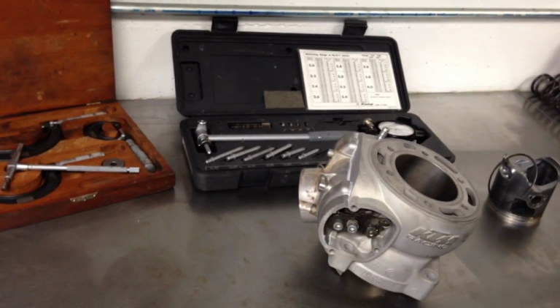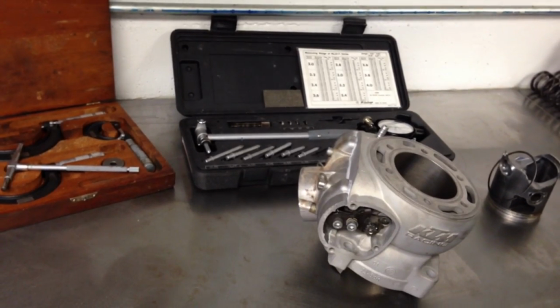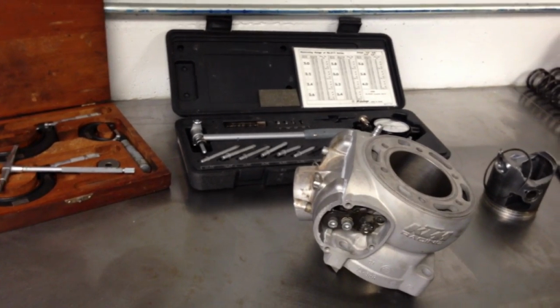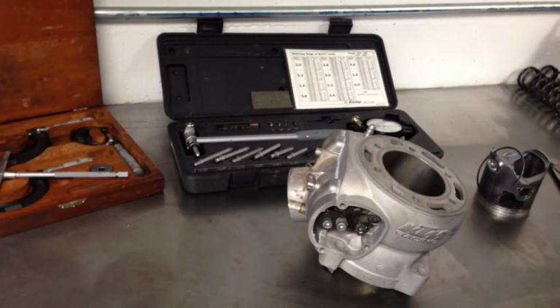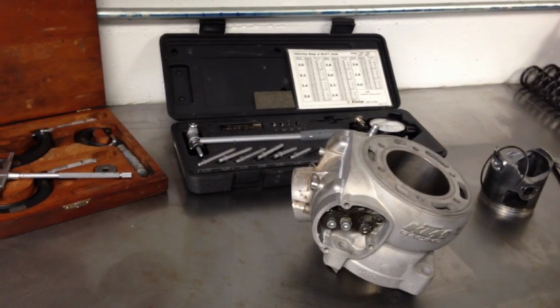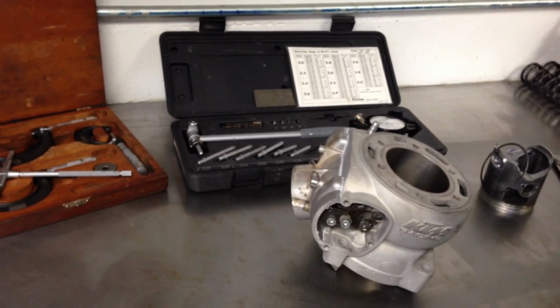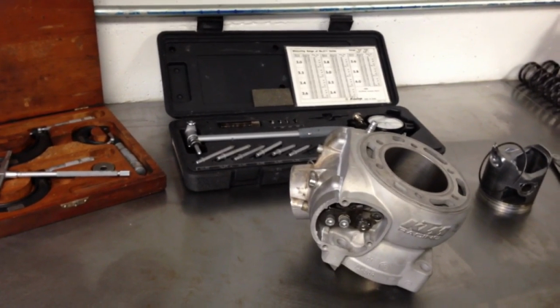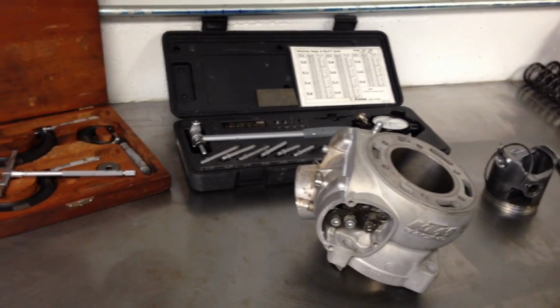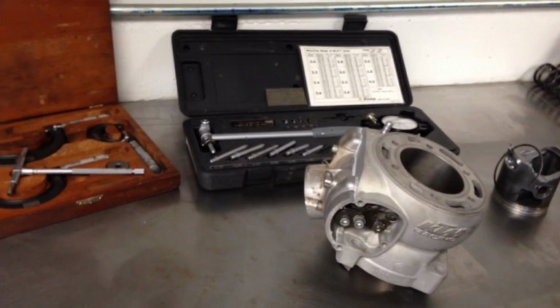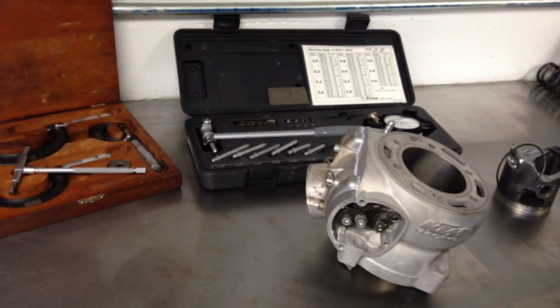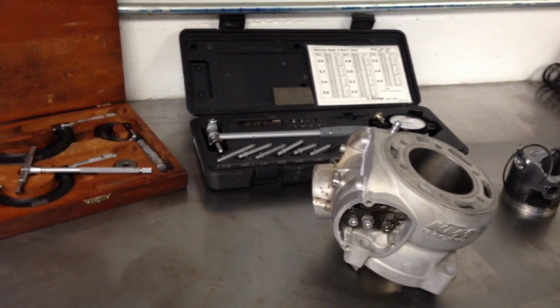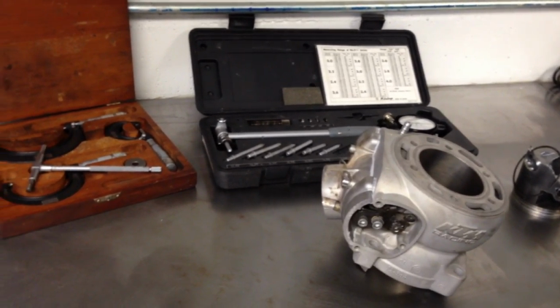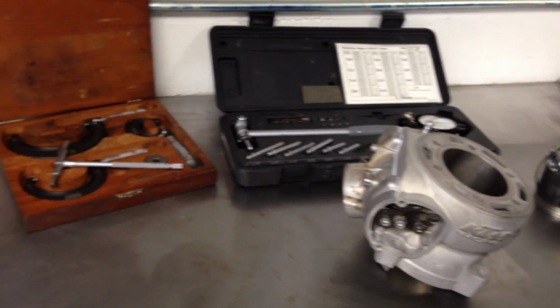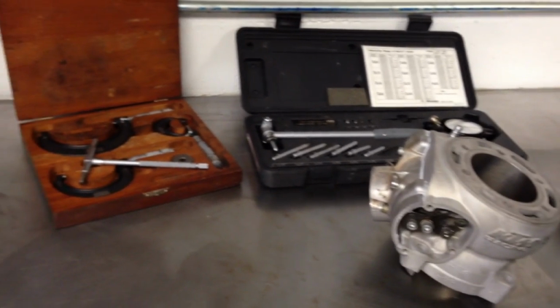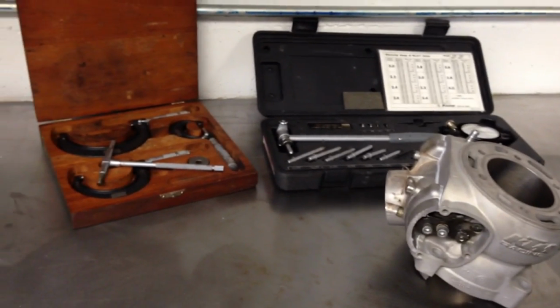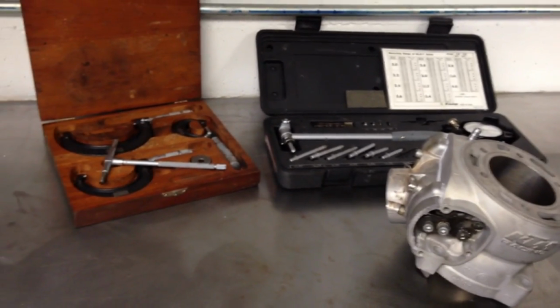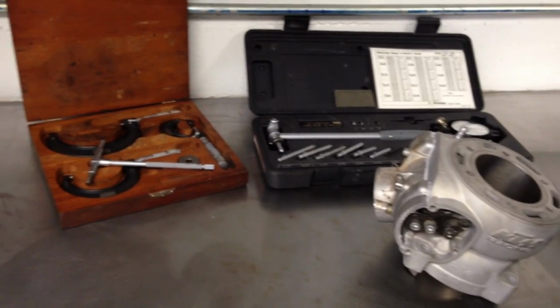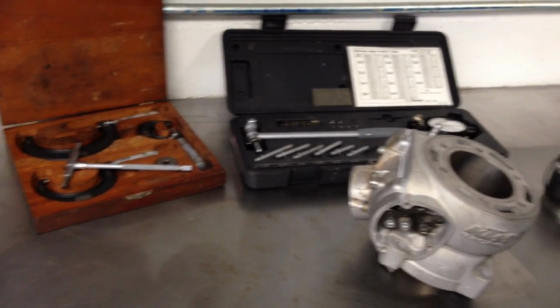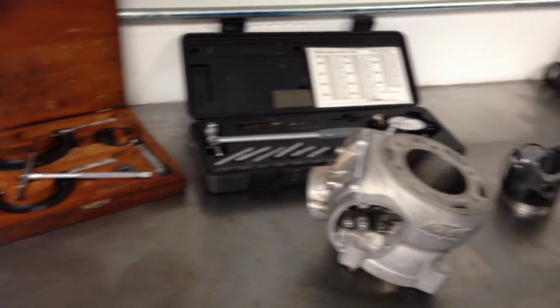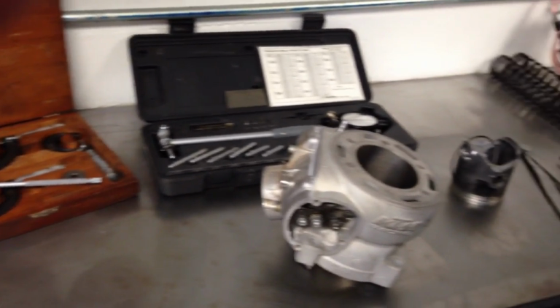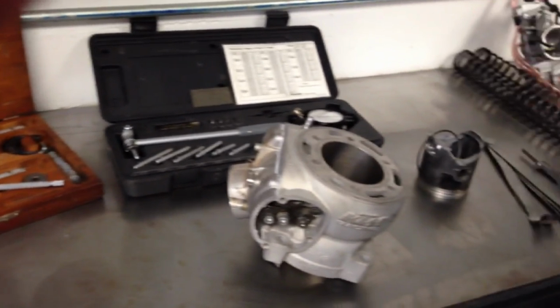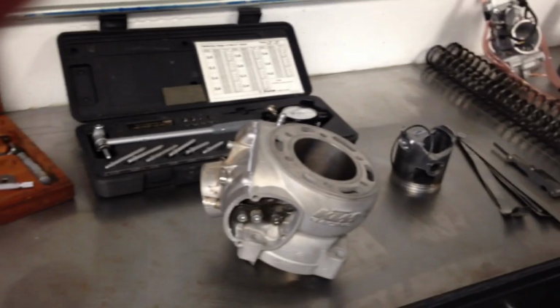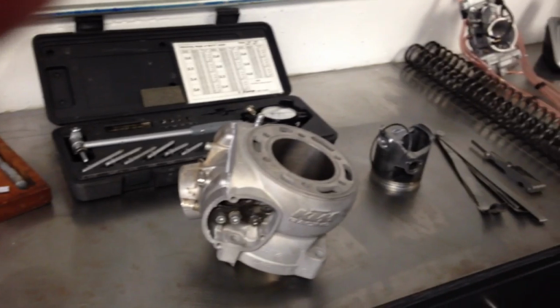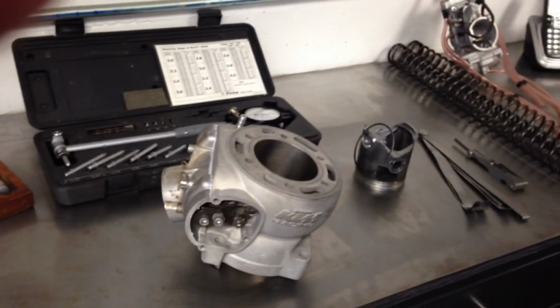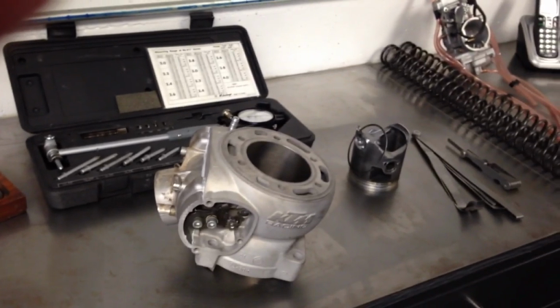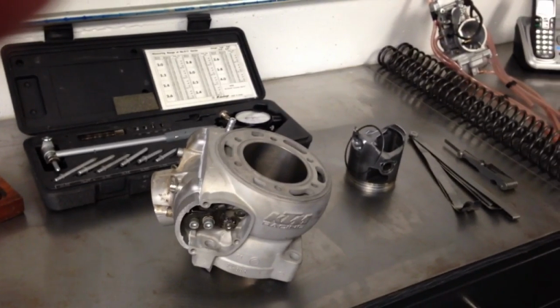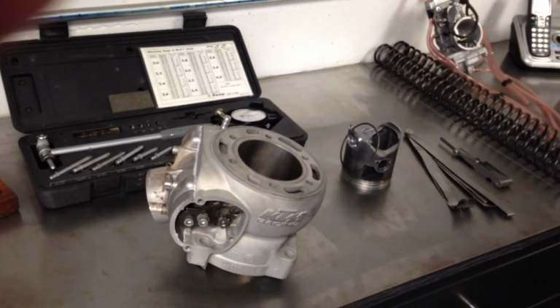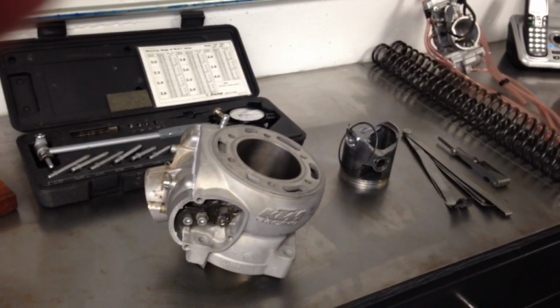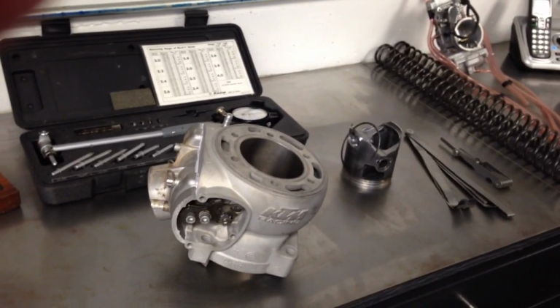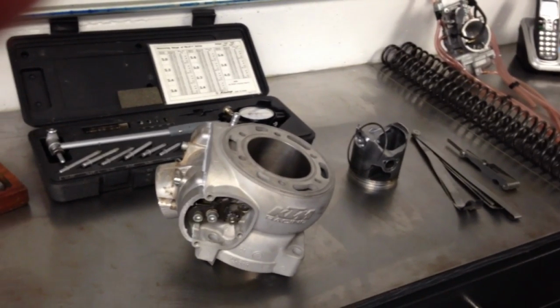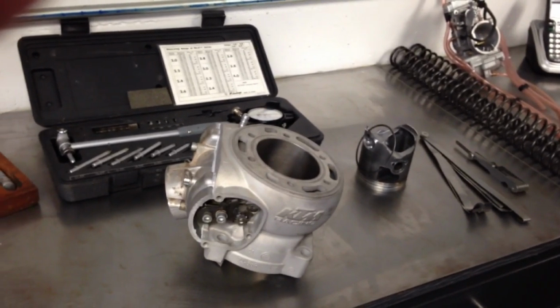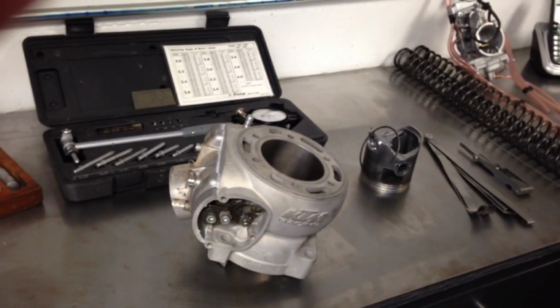Hi, this is Jeff from Slavin's Racing. This video is about piston to cylinder clearance, how to measure it, and about ring end gap.